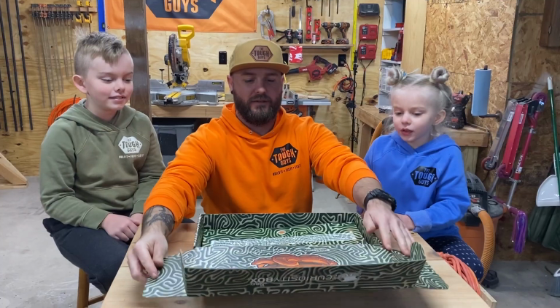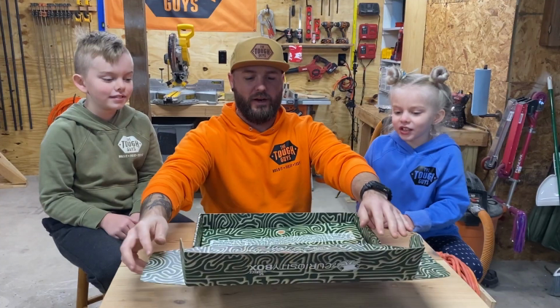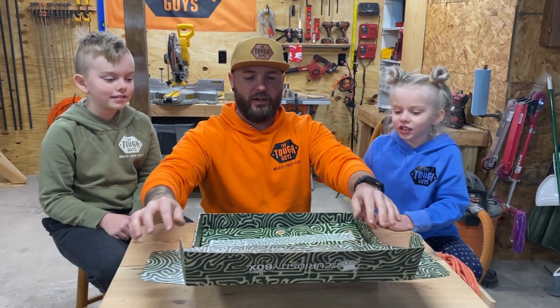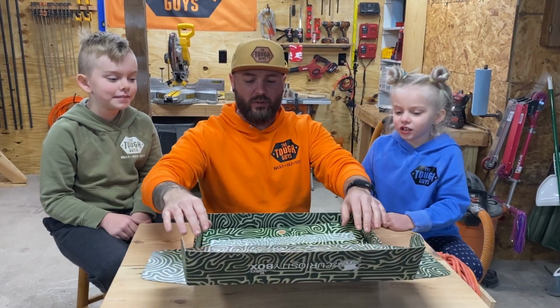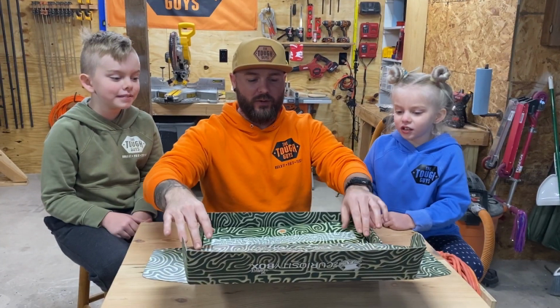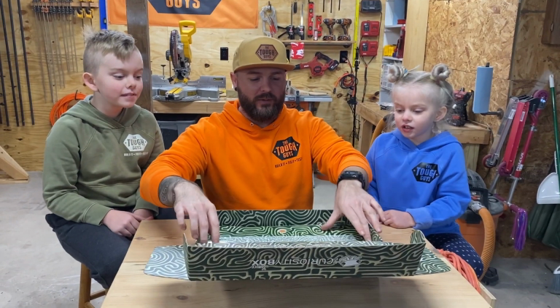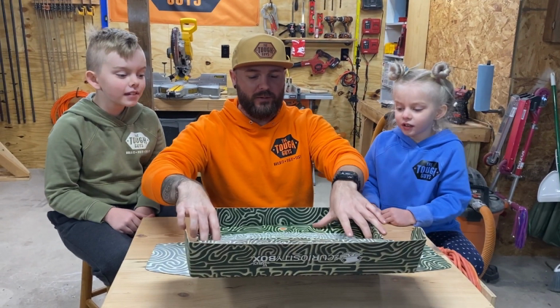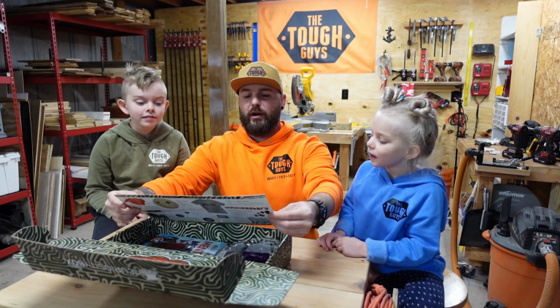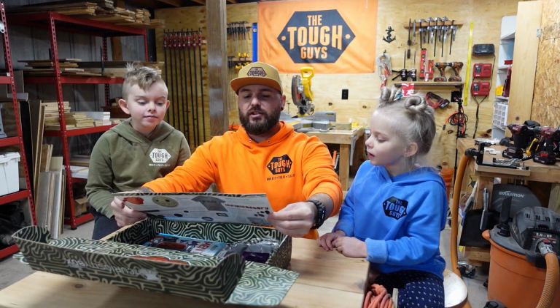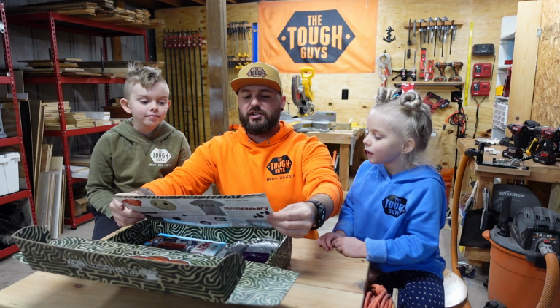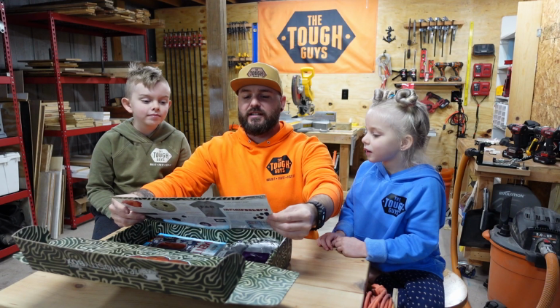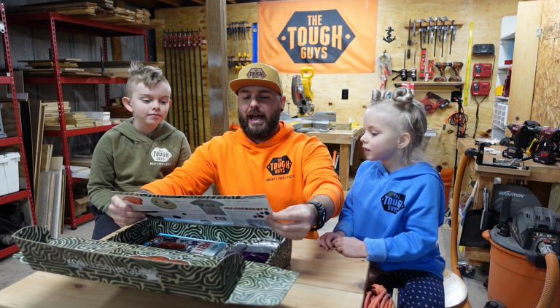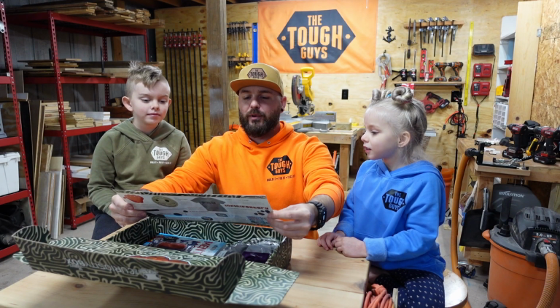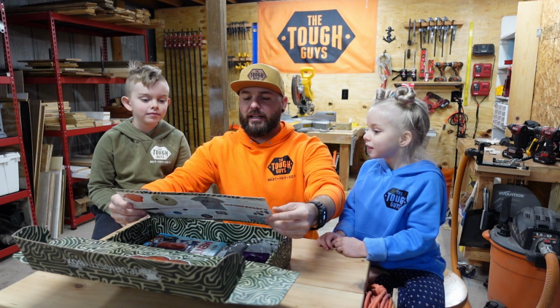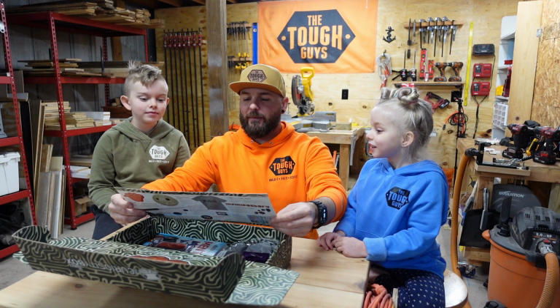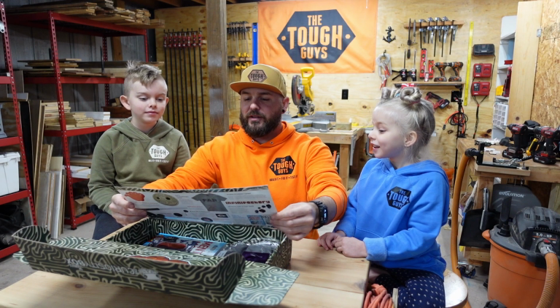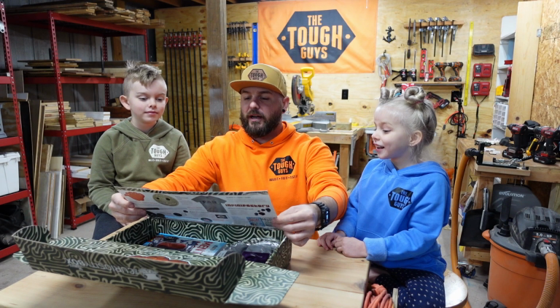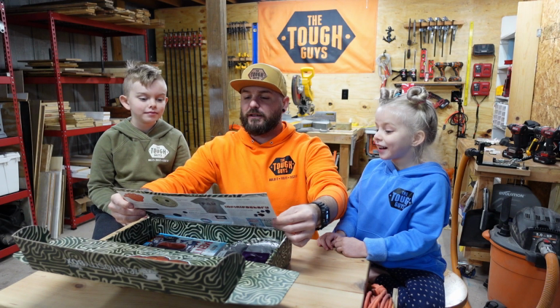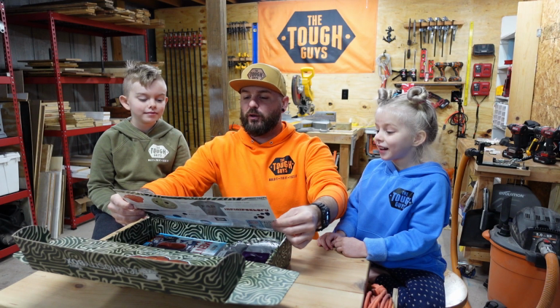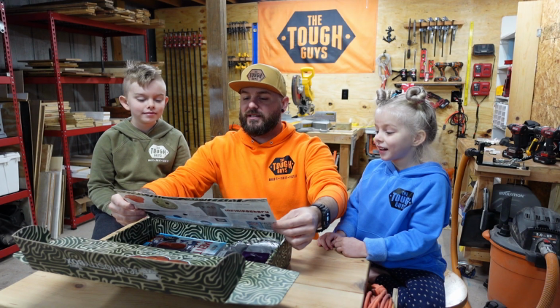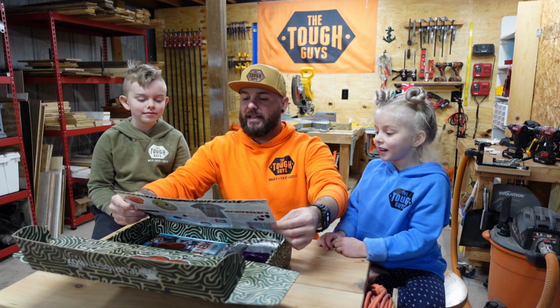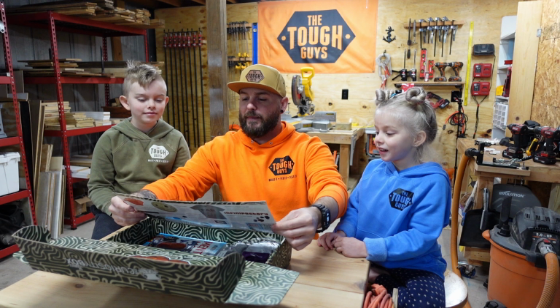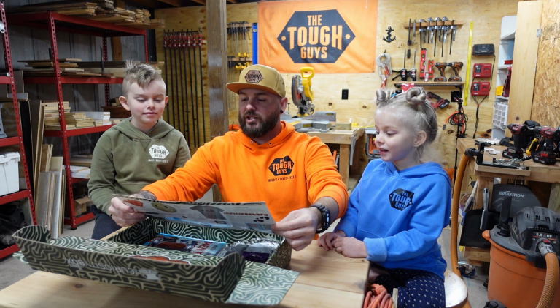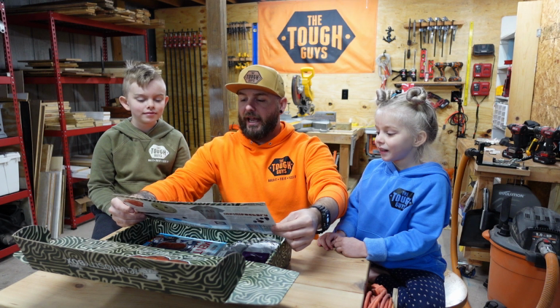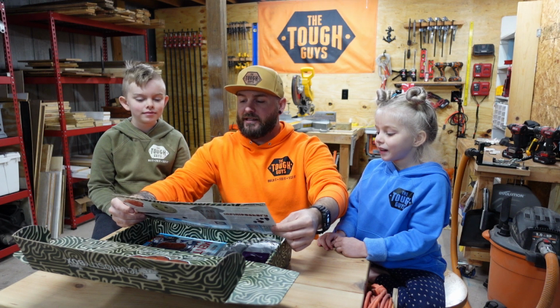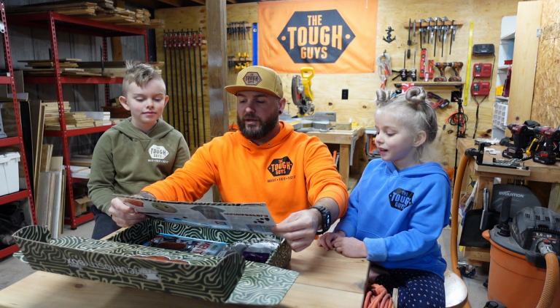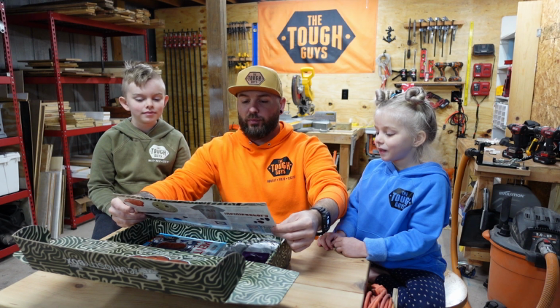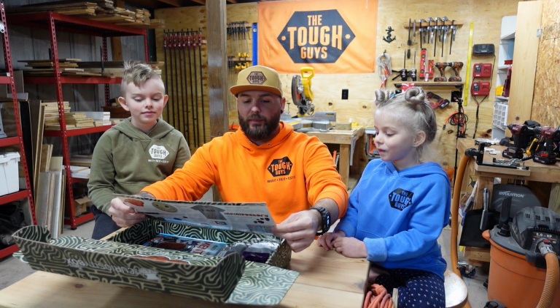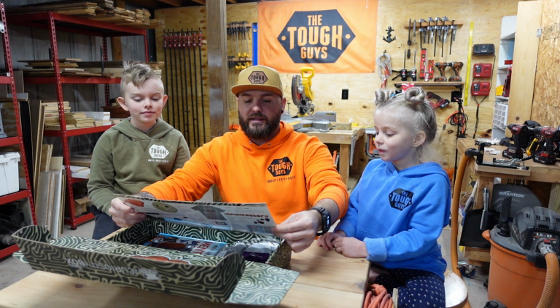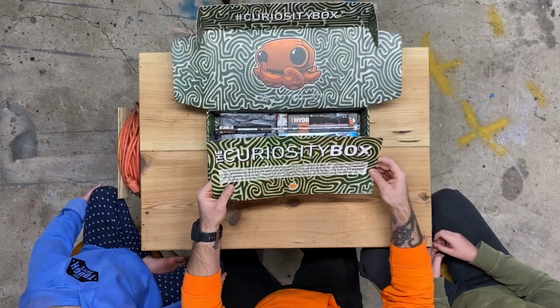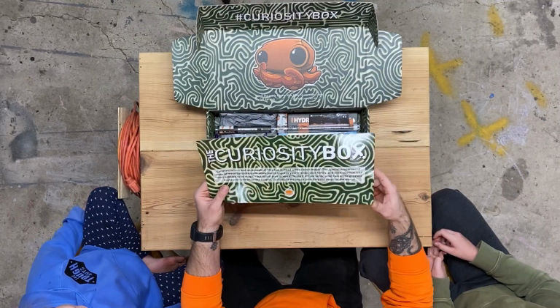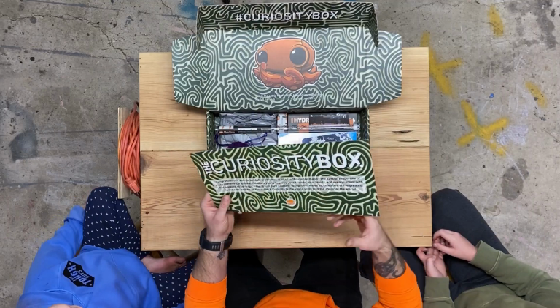Very cool, very cool. It says 'Congratulations' and 'Abracadabra.' This box is filled with science, magic, and special properties. We'll read it later.